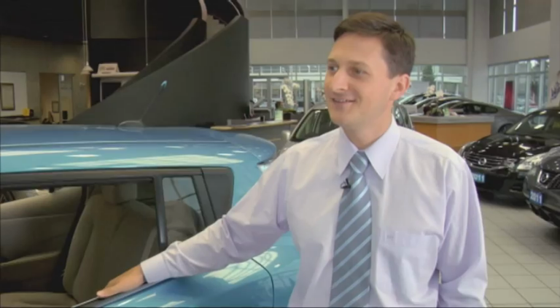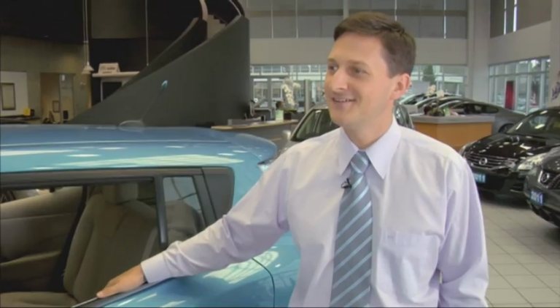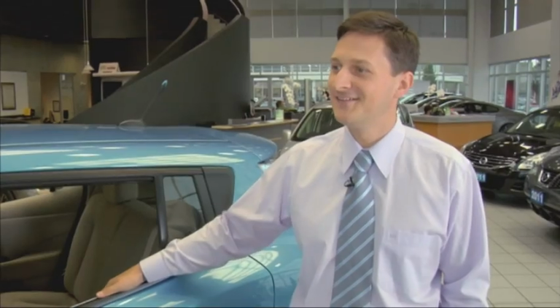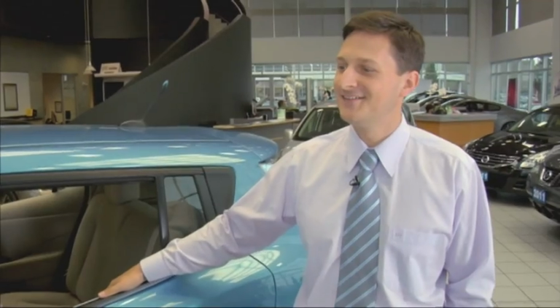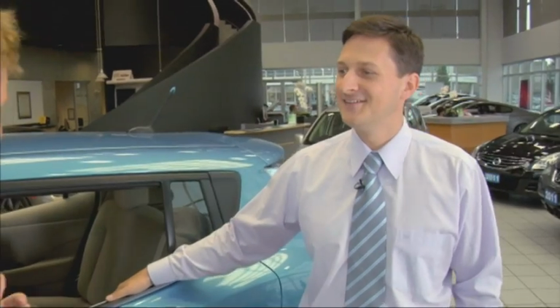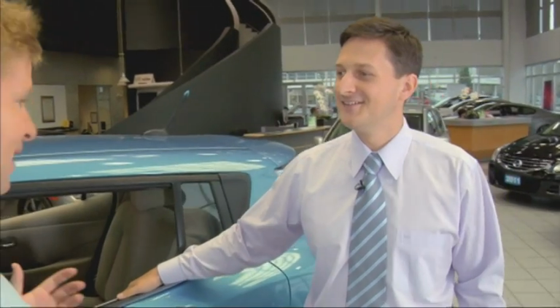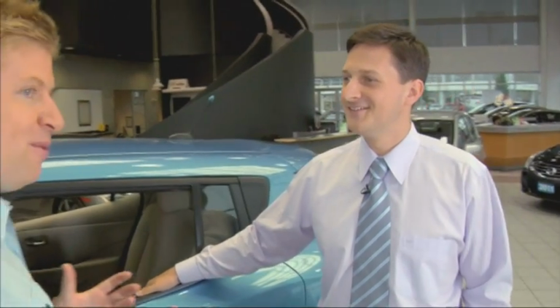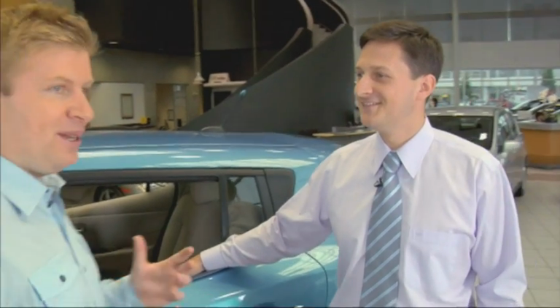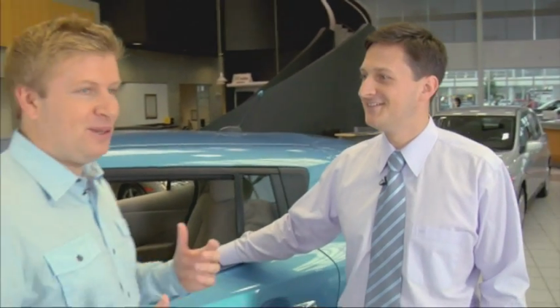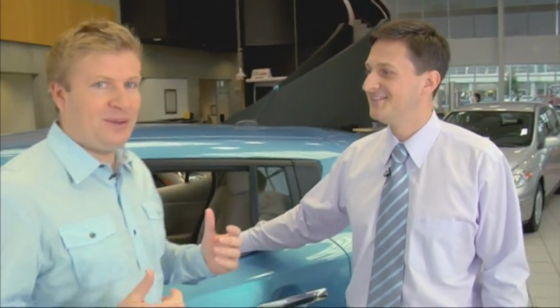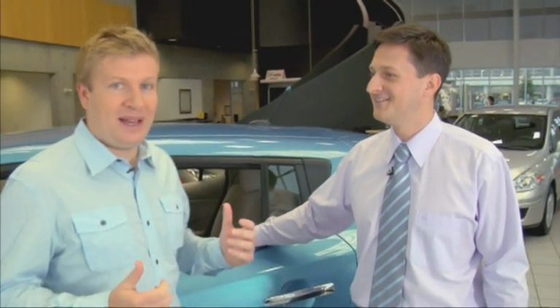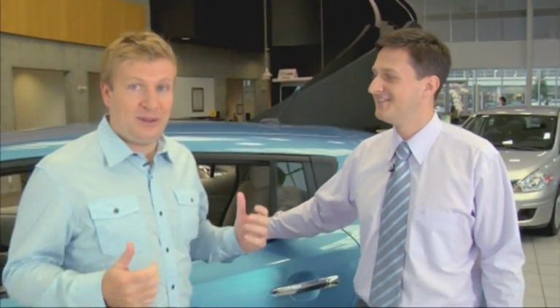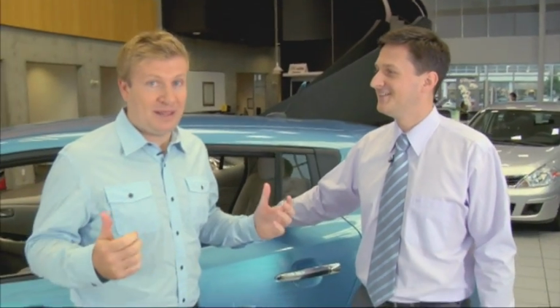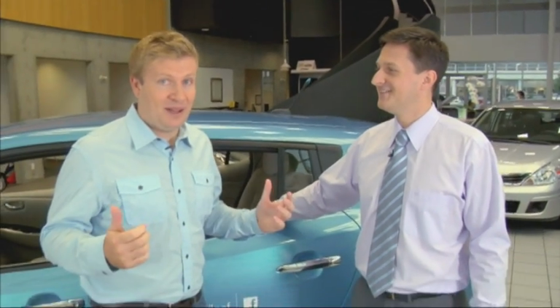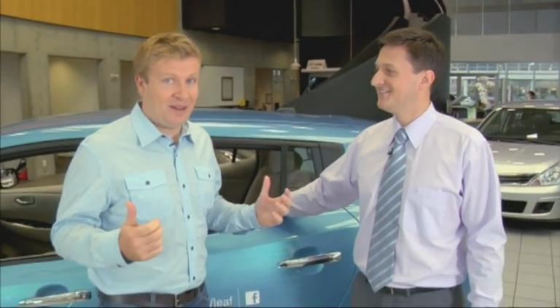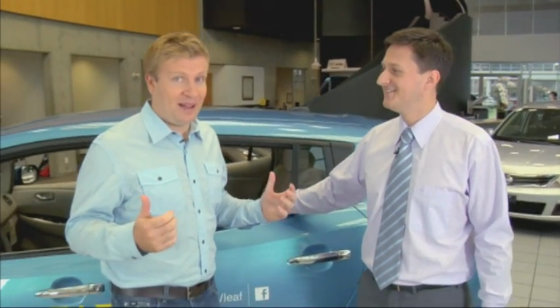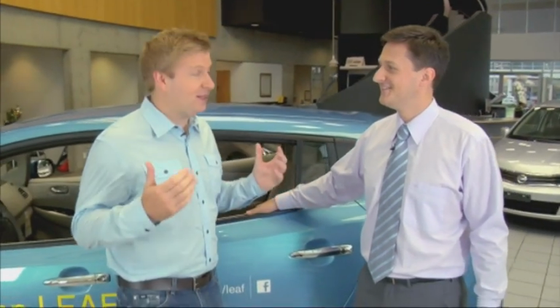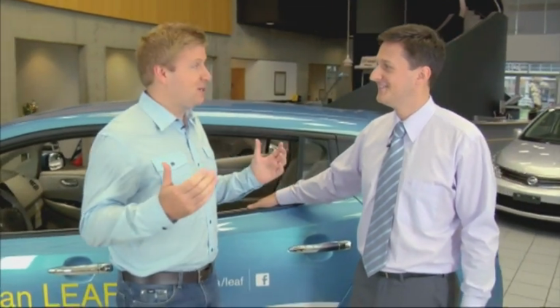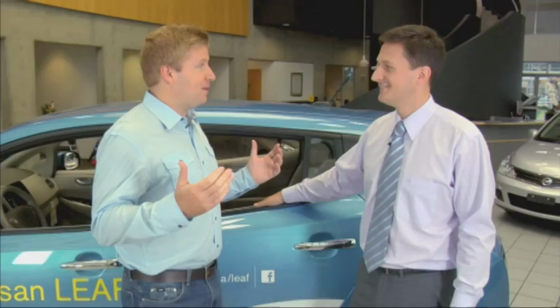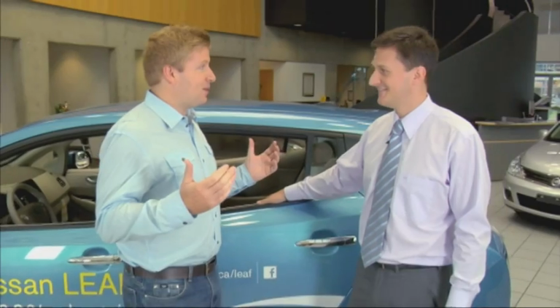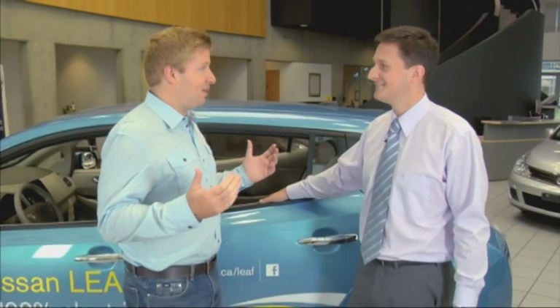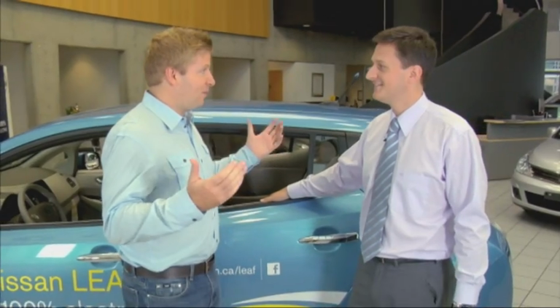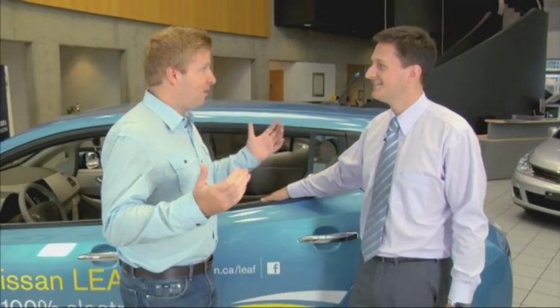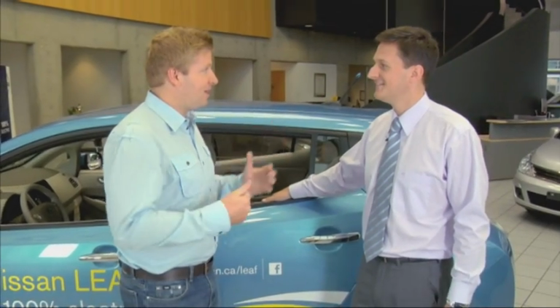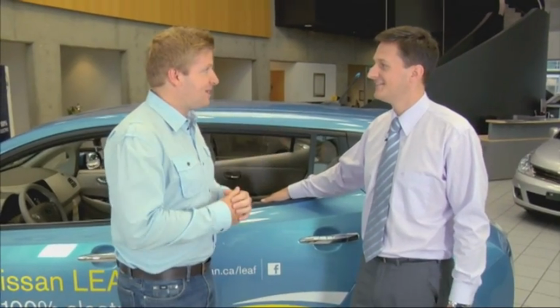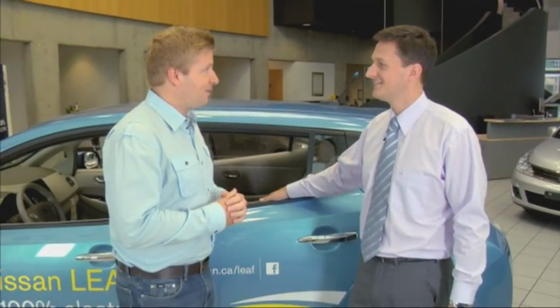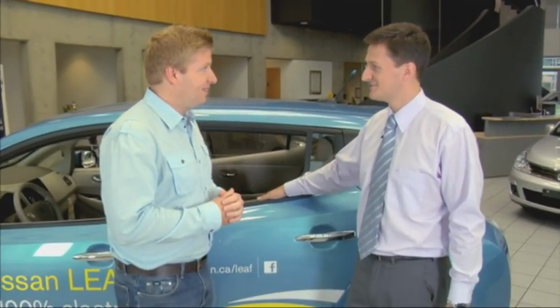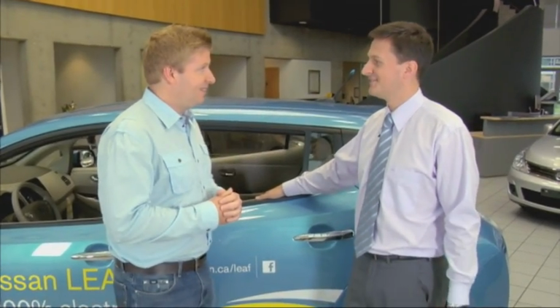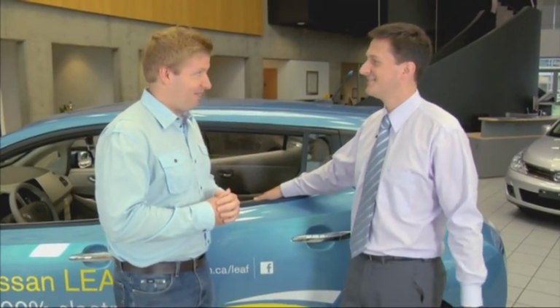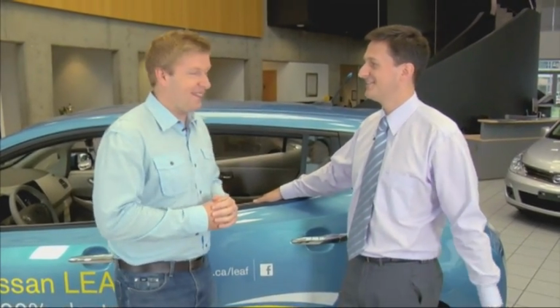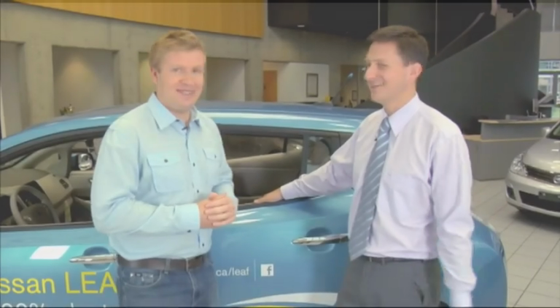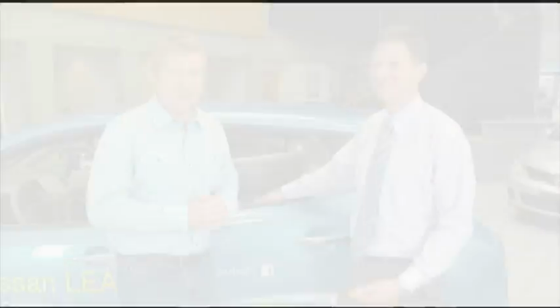Well I think I'm ready to do it myself. I'd like to jump in this car and give it a whirl. How's that sound? Let's do it. Alright, let's do it.